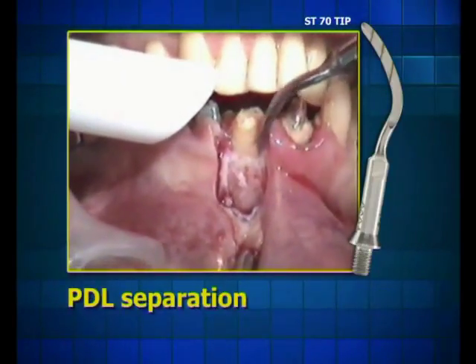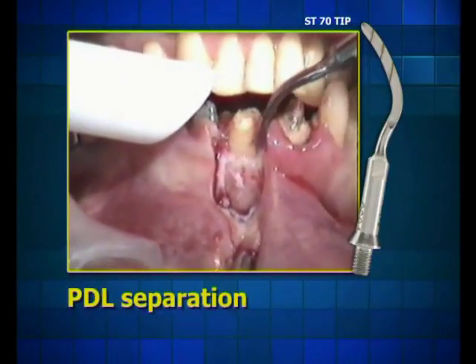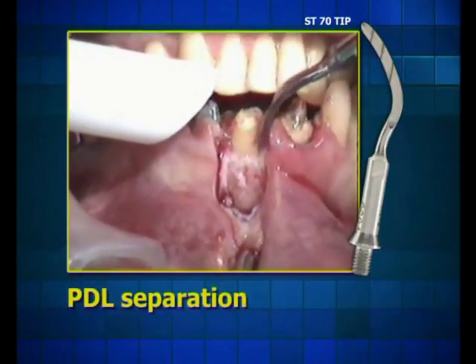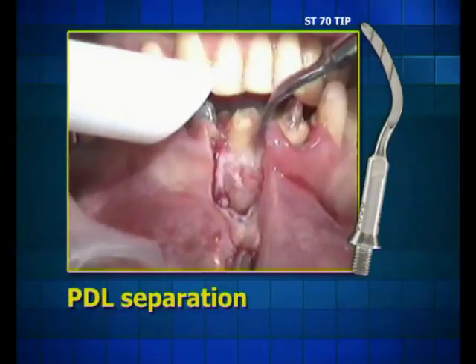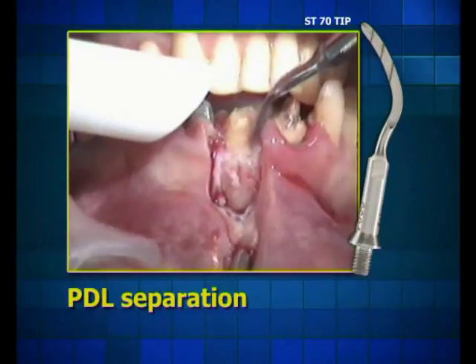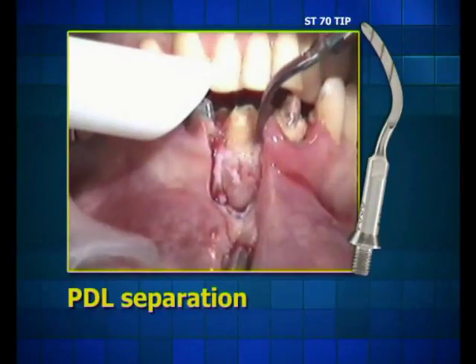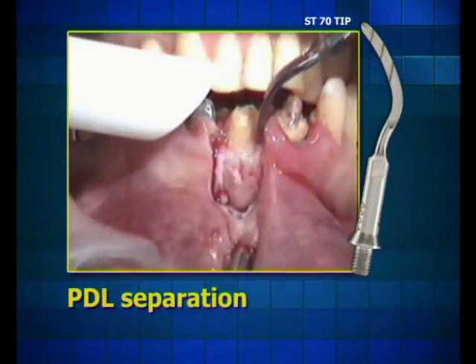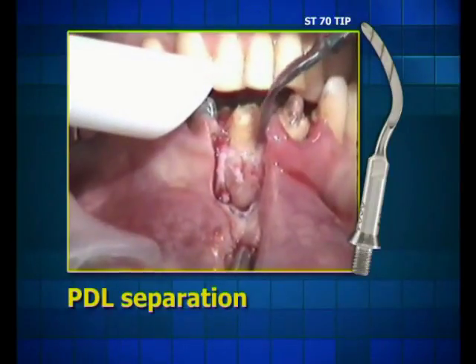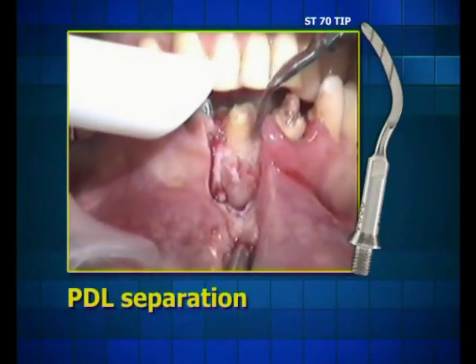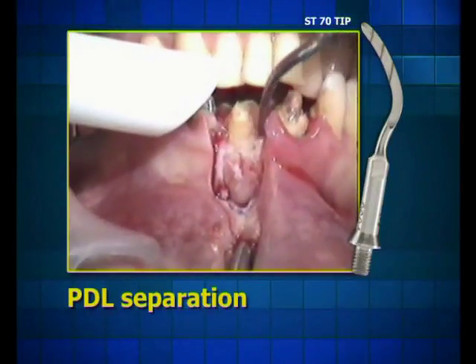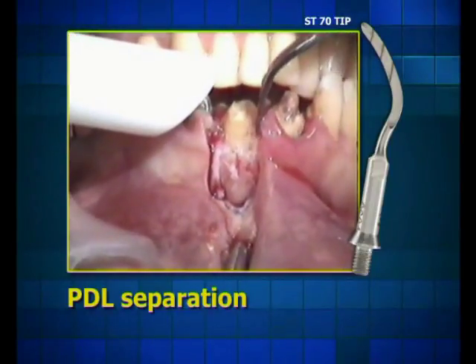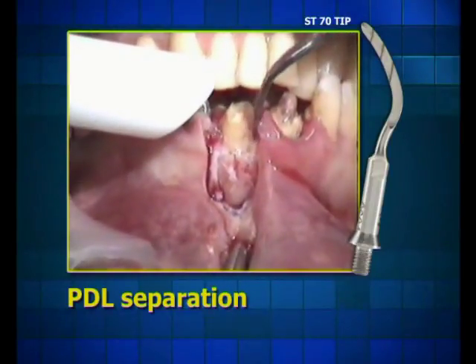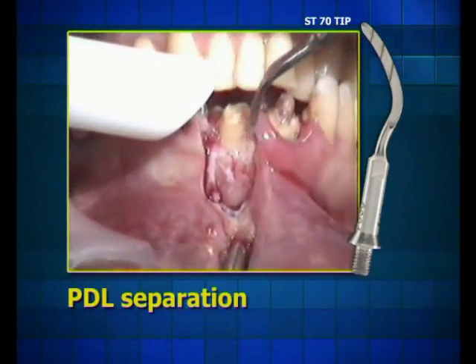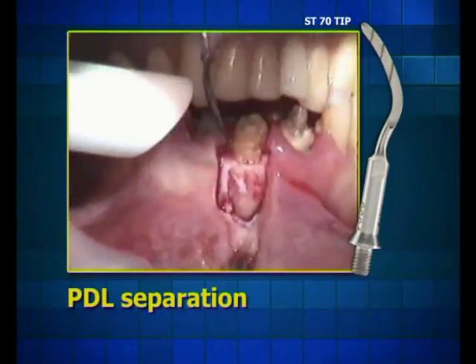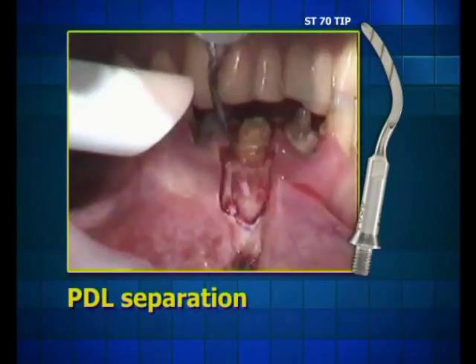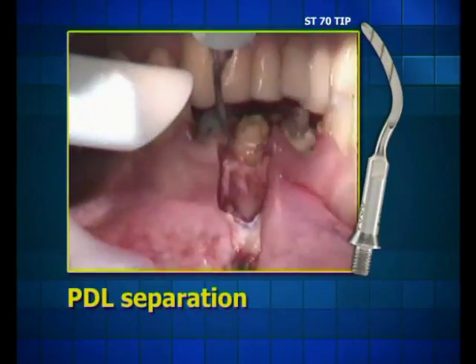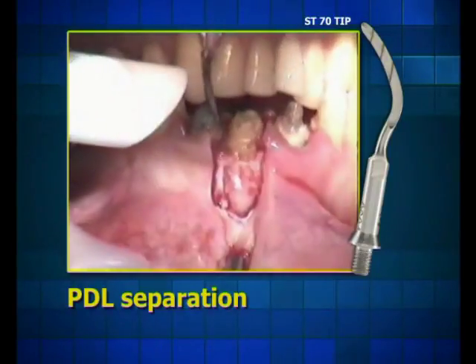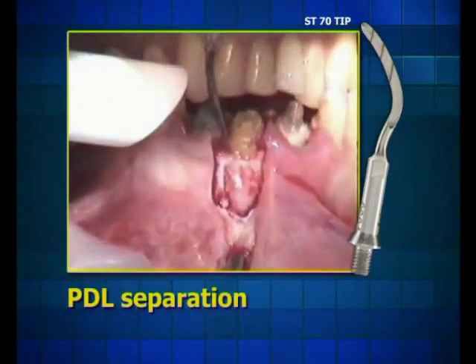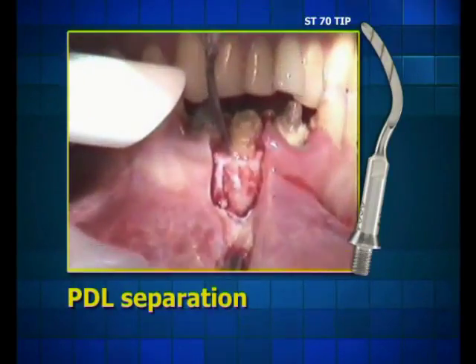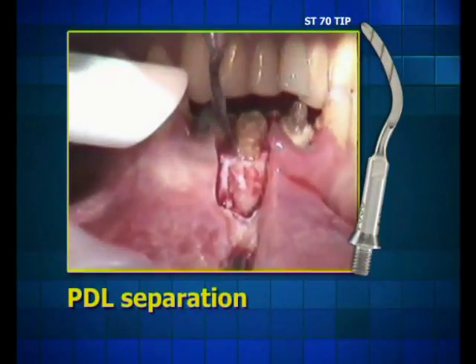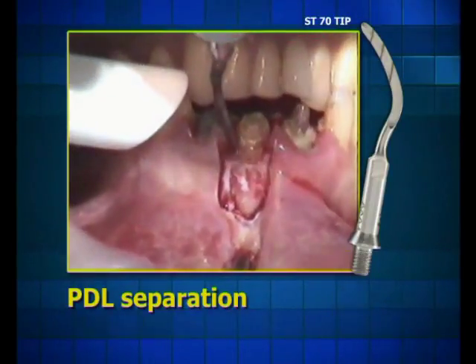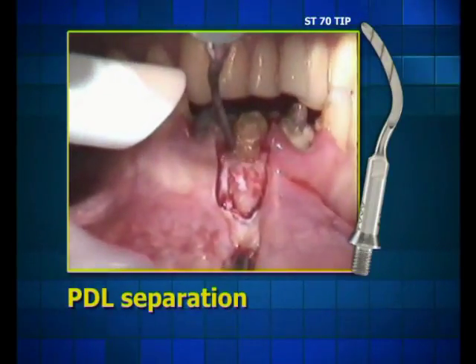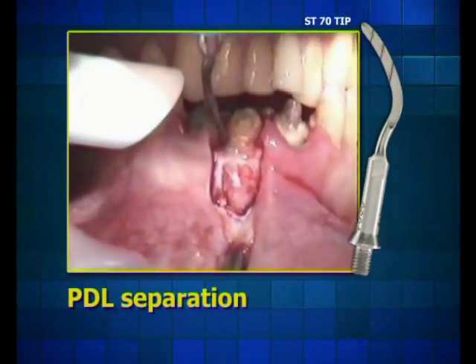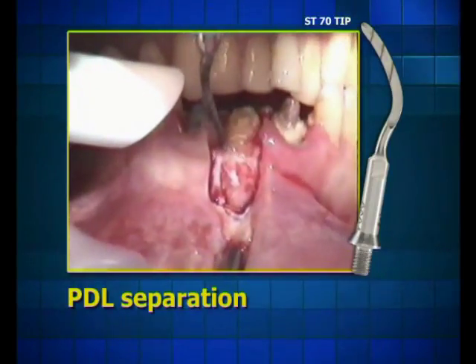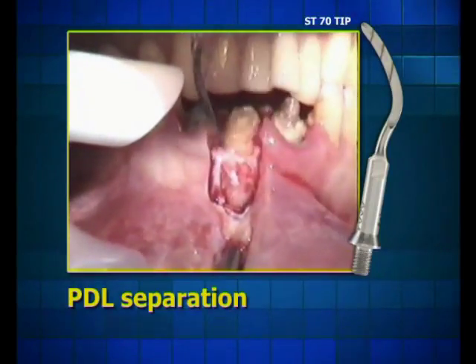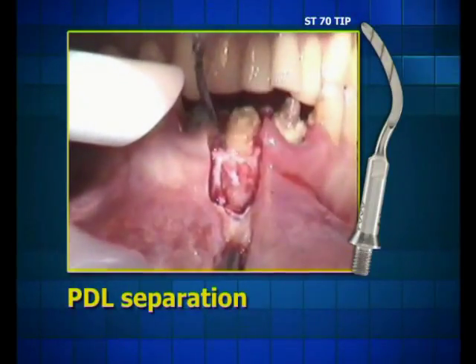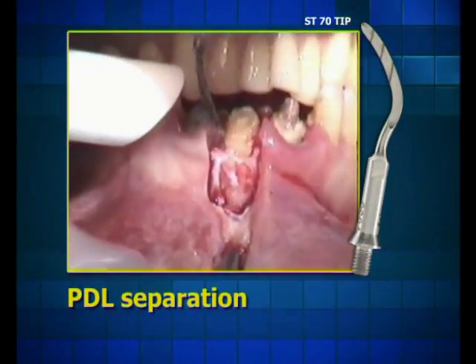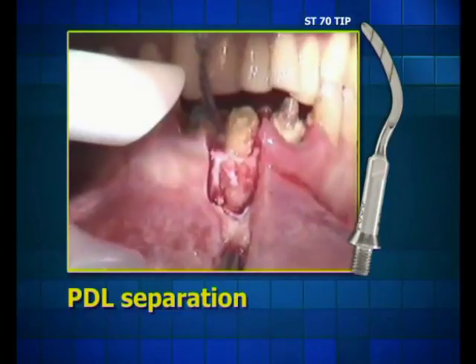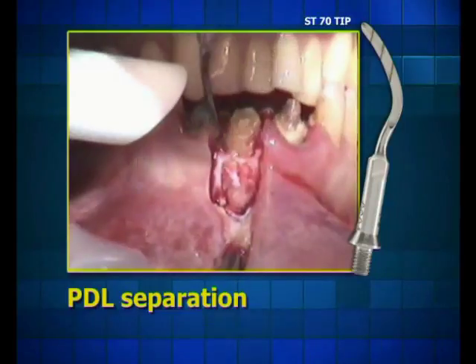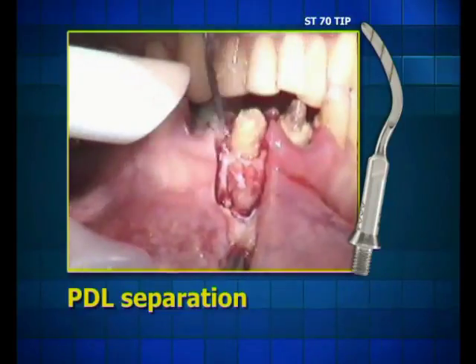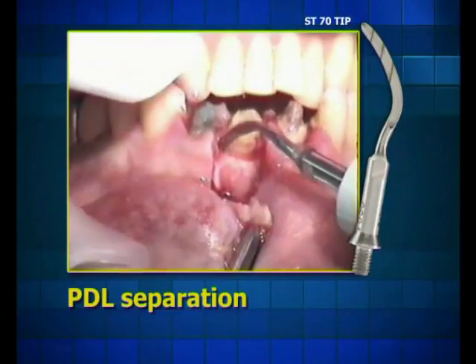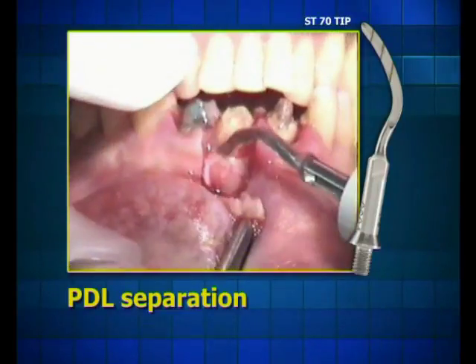PDL separation in order to extract the root is also performed with the sword tip S-type, while preserving bone integrity.